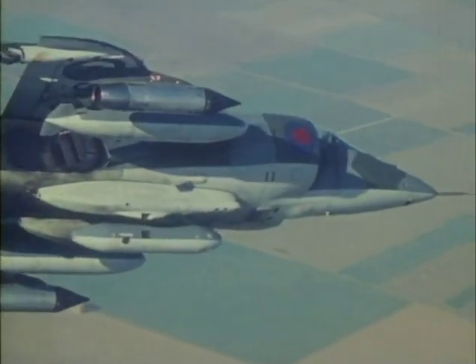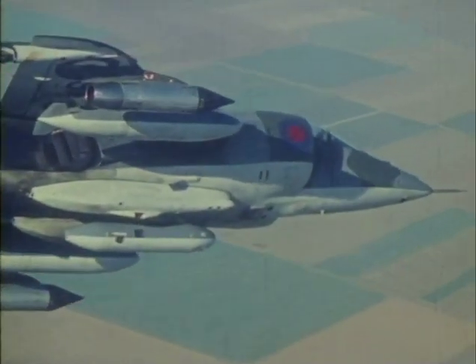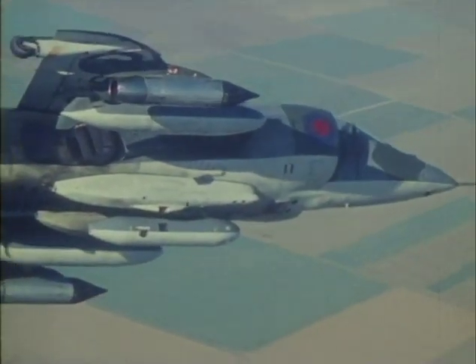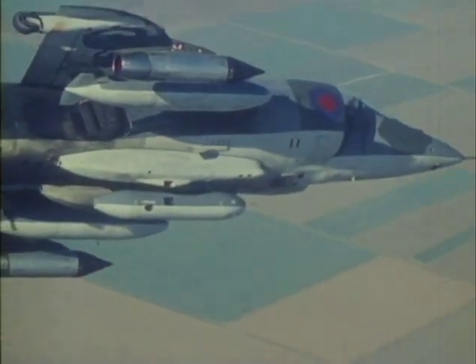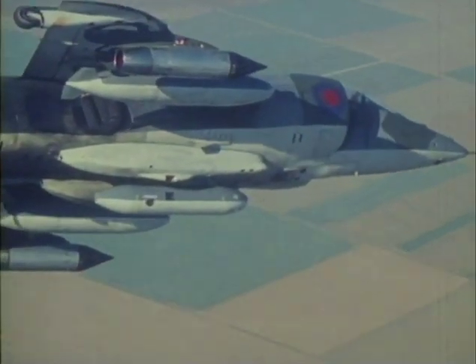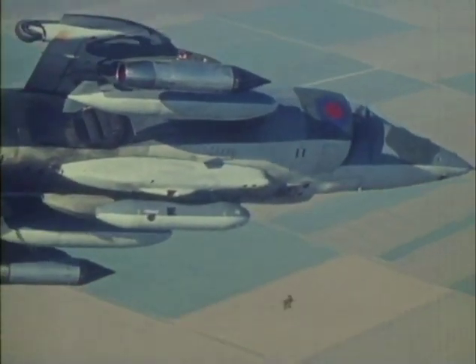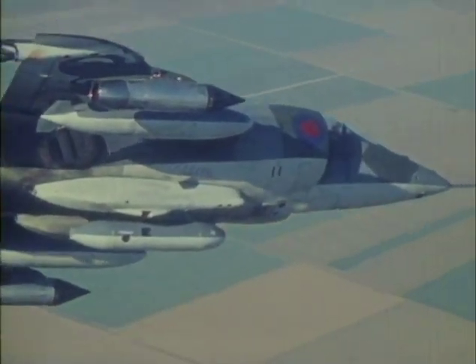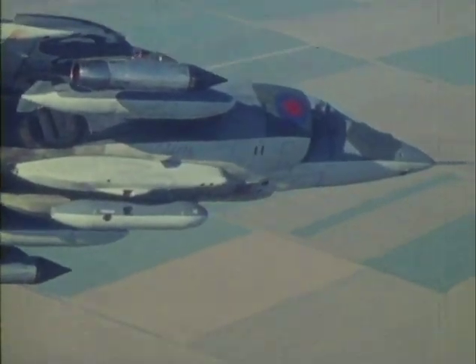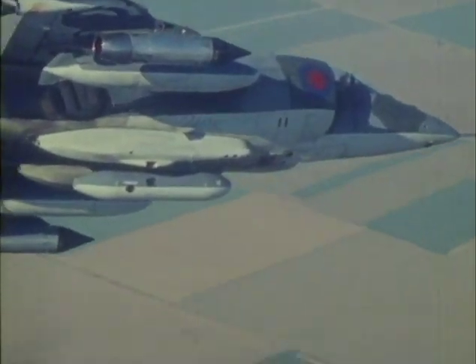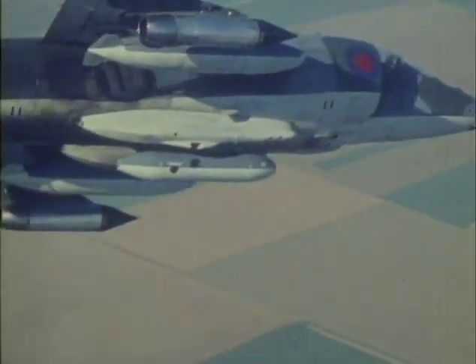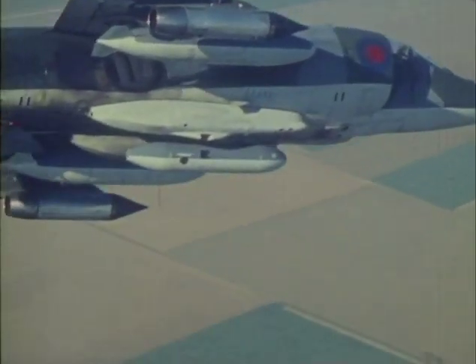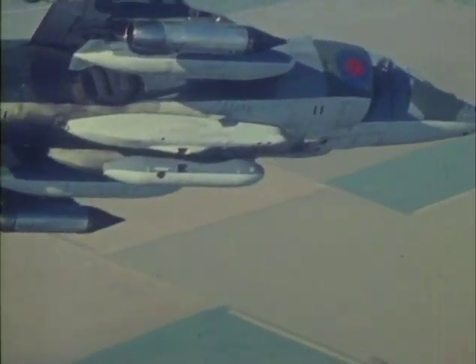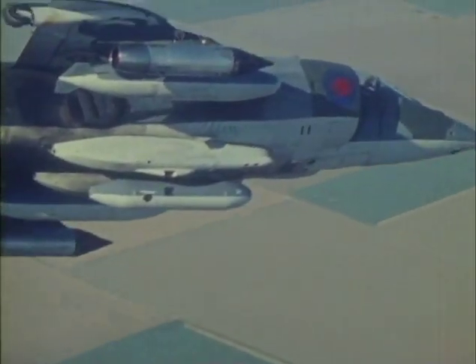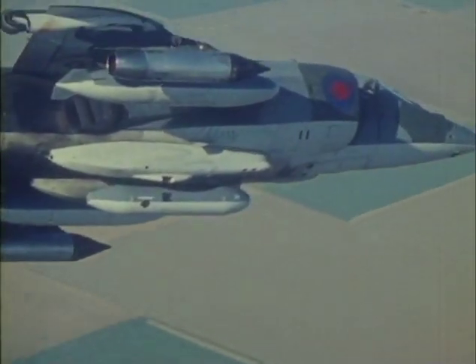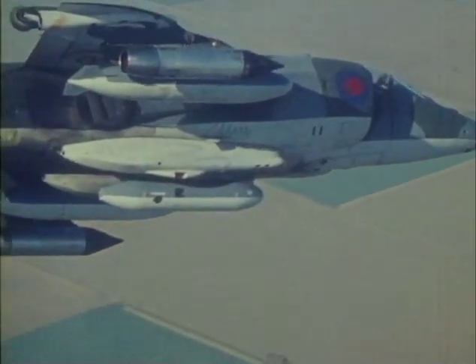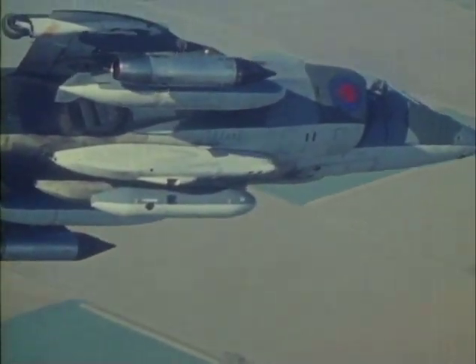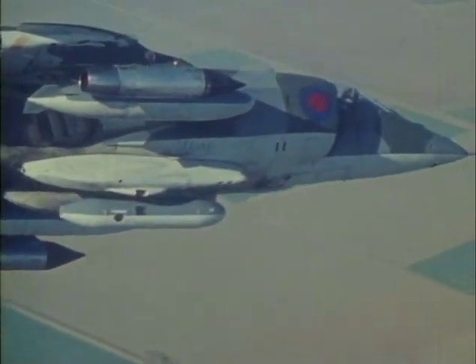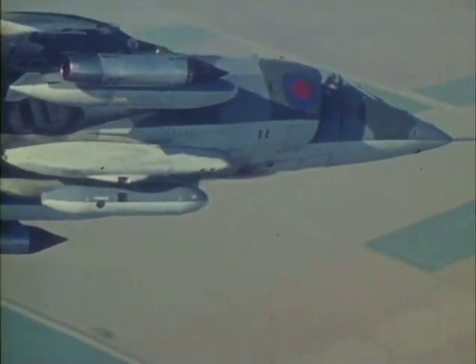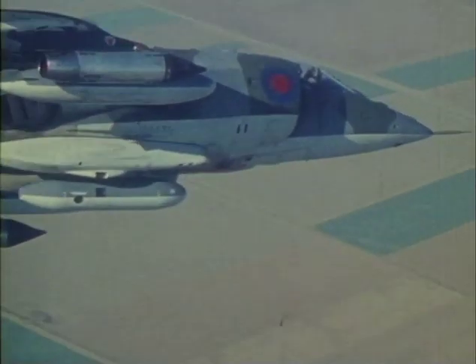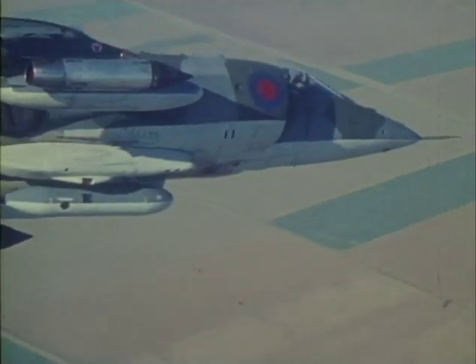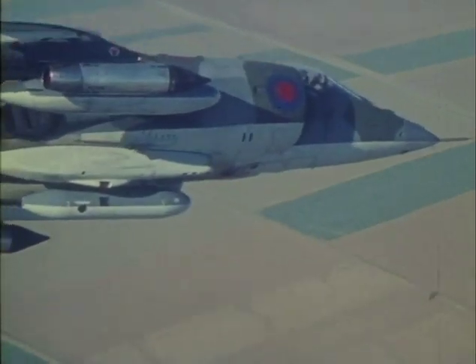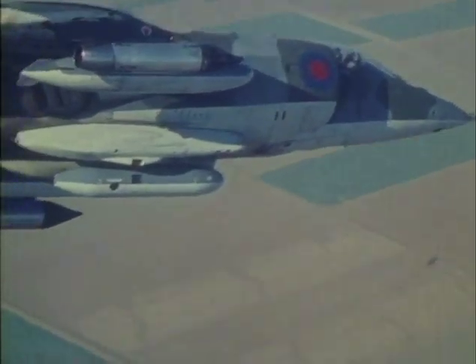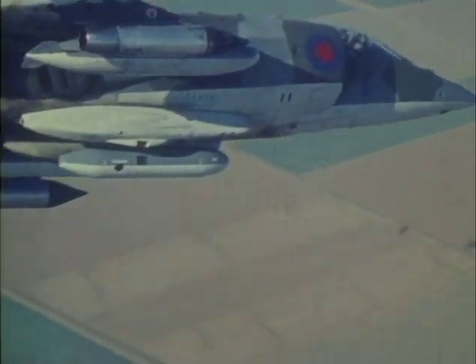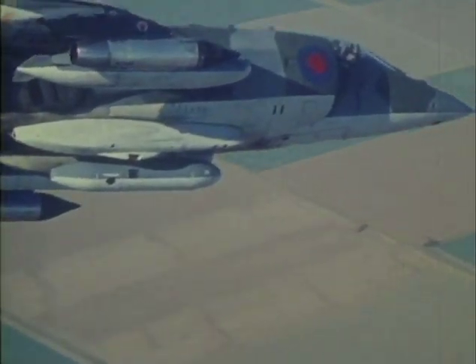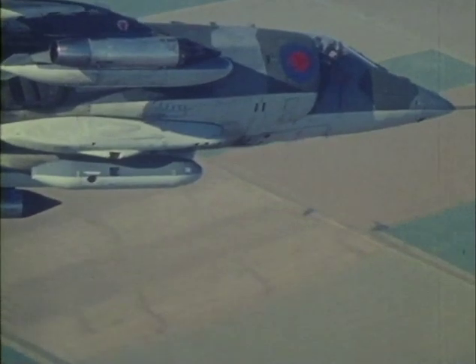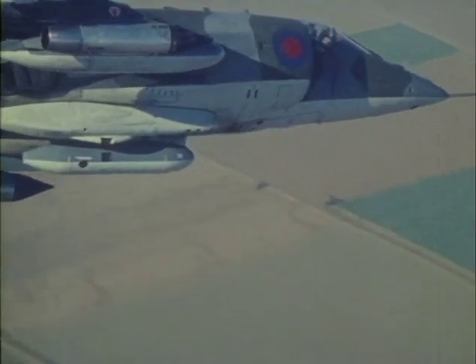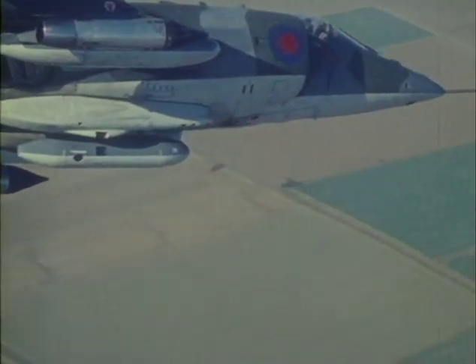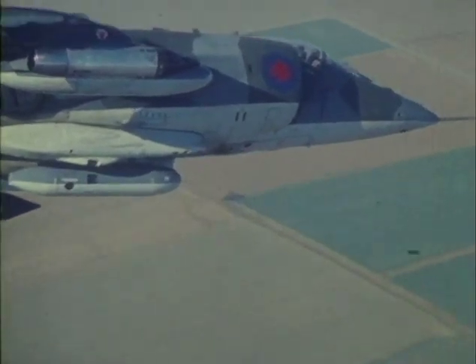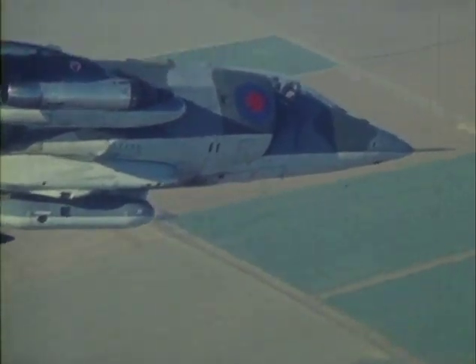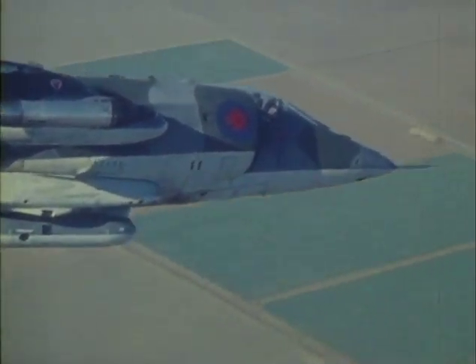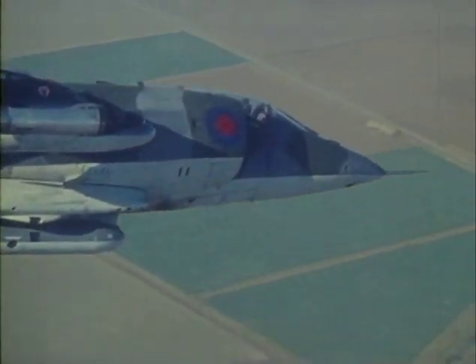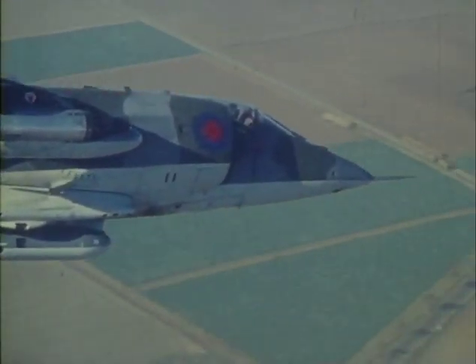This Harrier of Number Four Squadron, based in Germany, is outward bound on a reconnaissance mission.